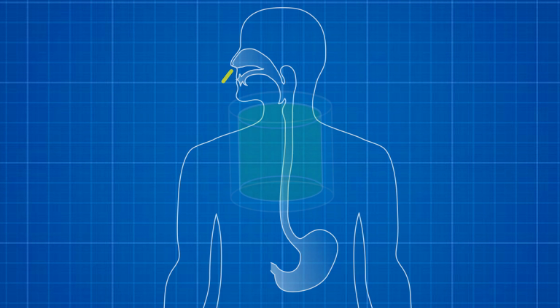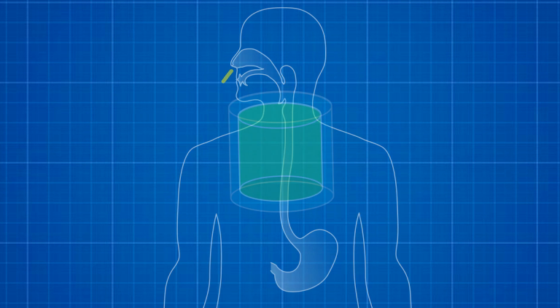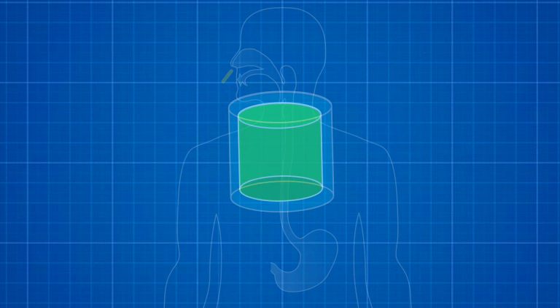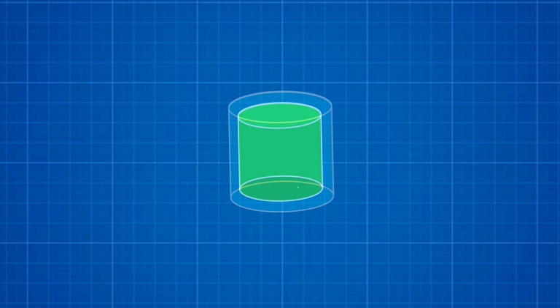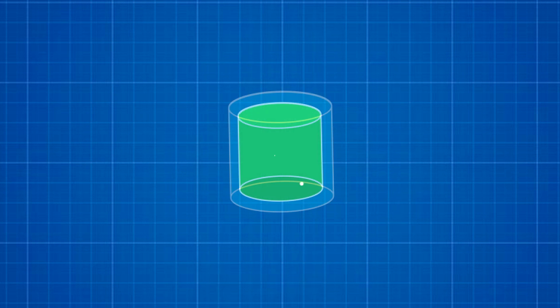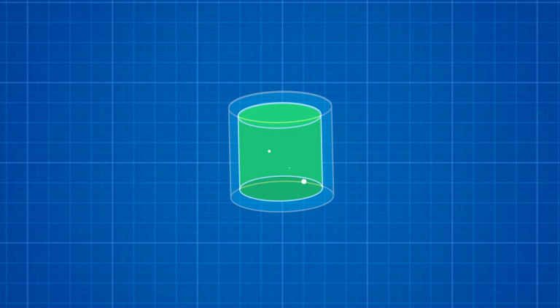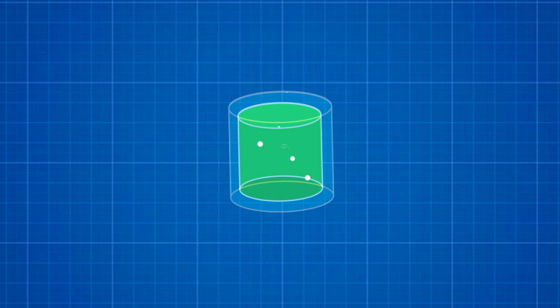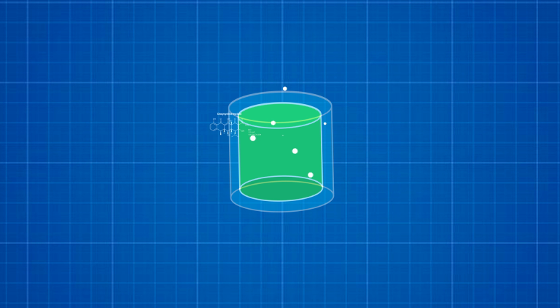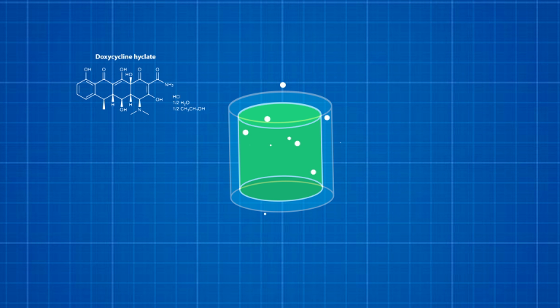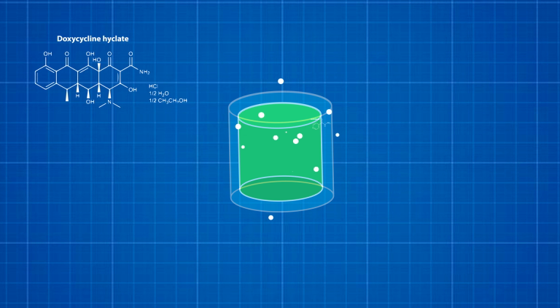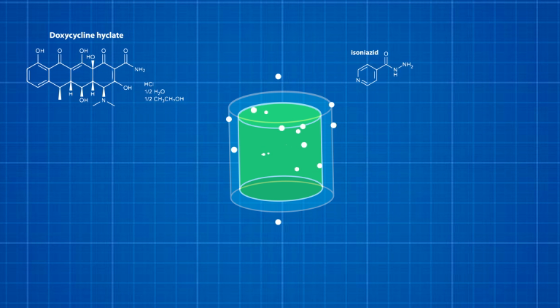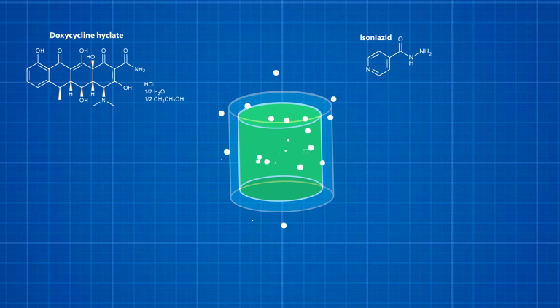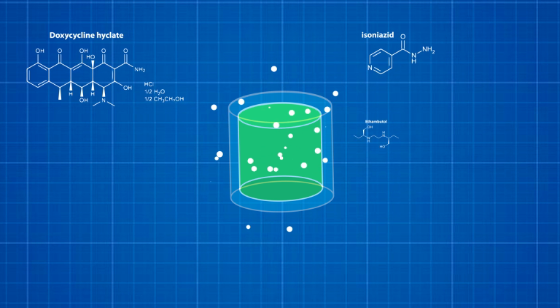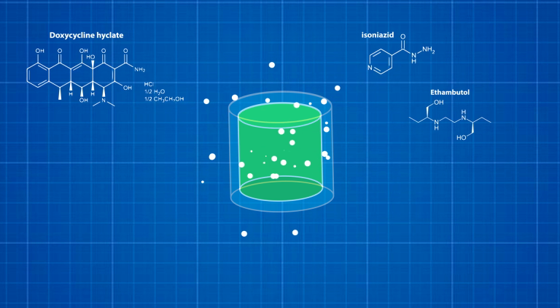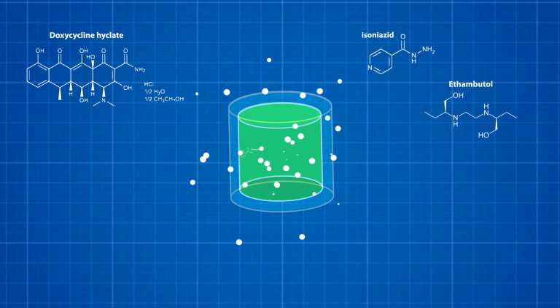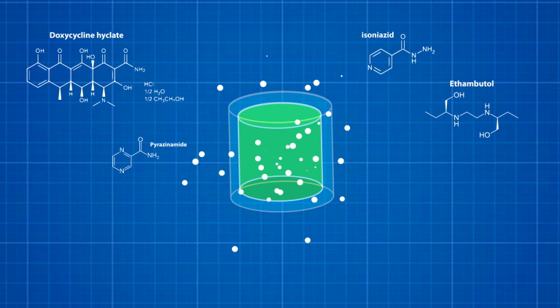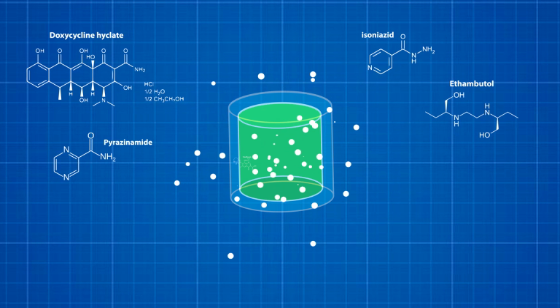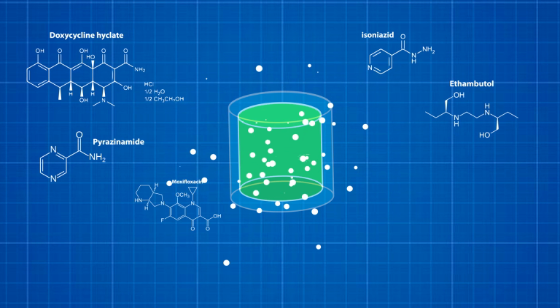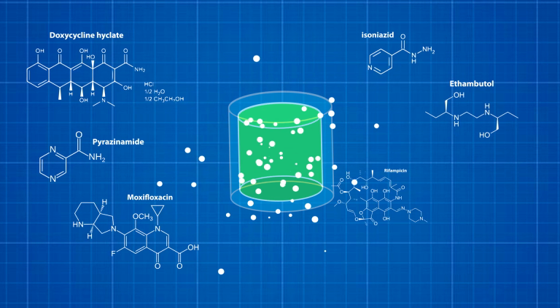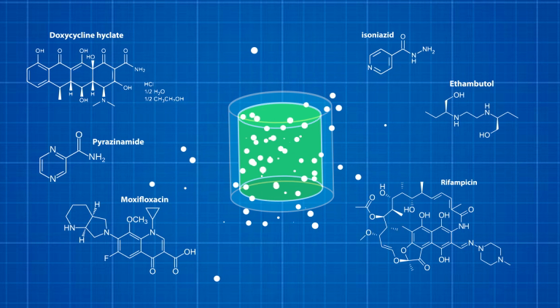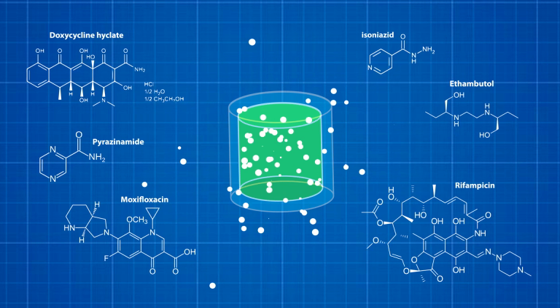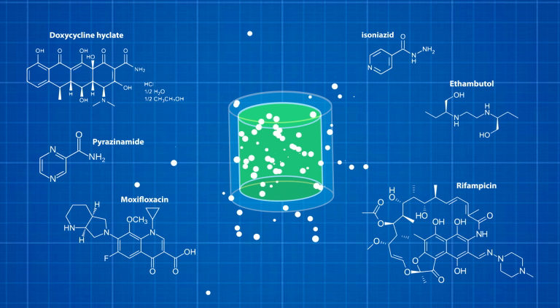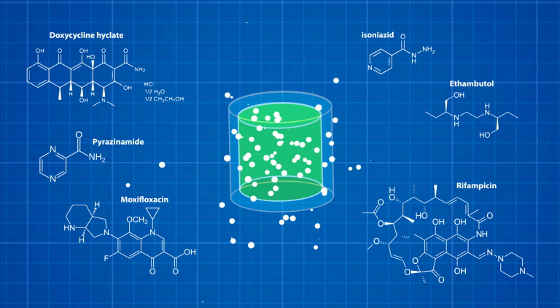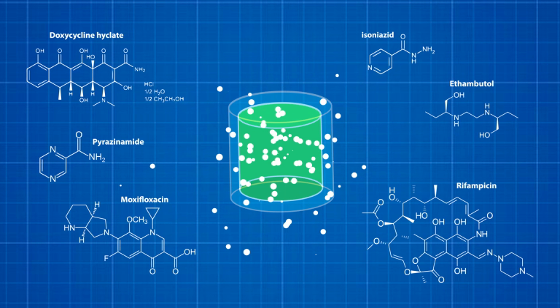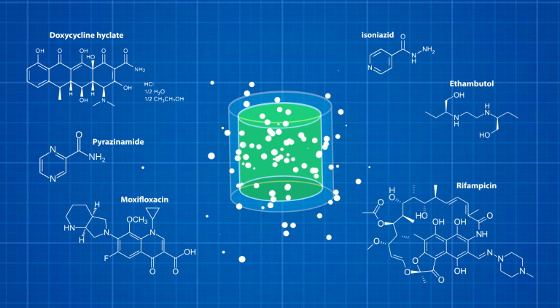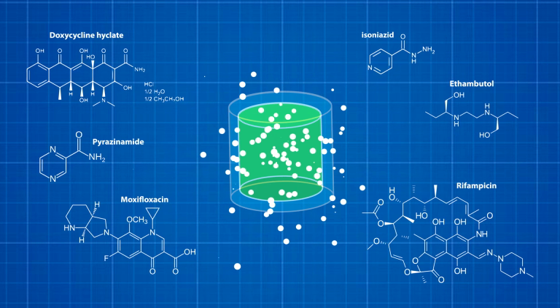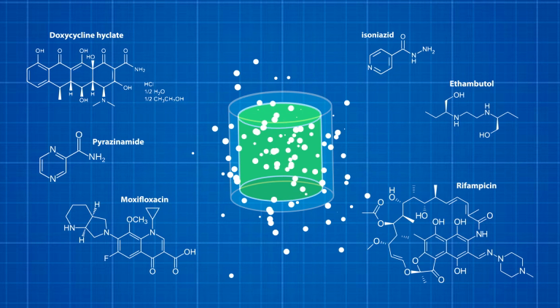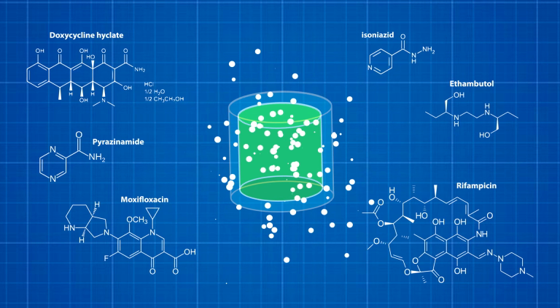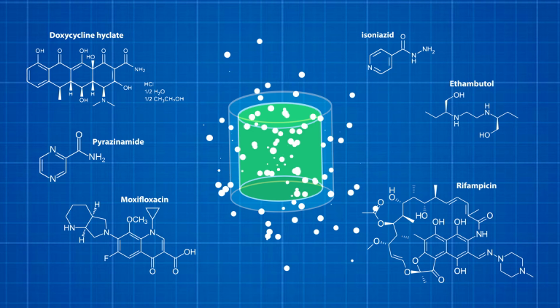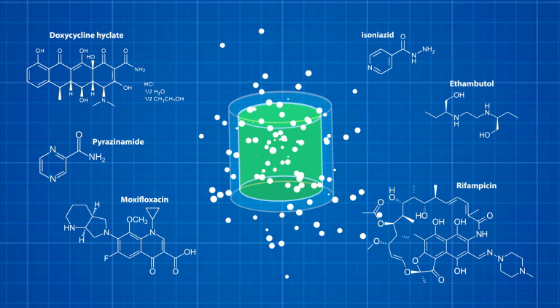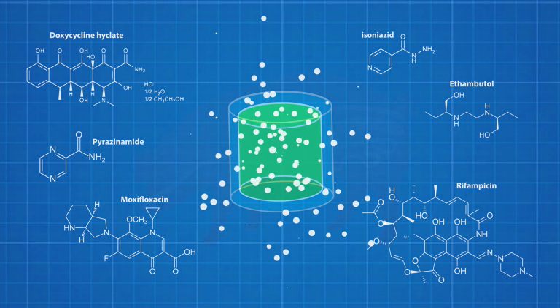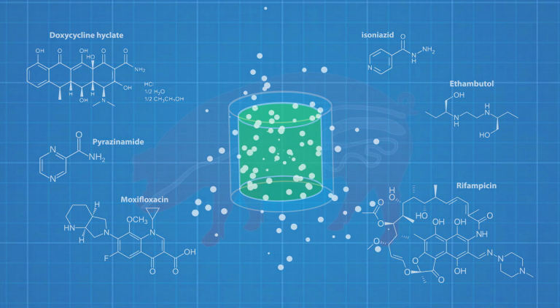We developed novel formulations for 6 TB antibiotics and demonstrated the ability to release them over the course of 28 days in vitro.